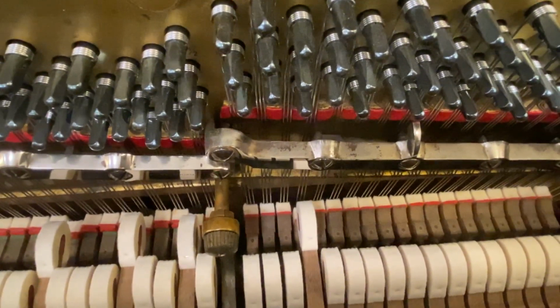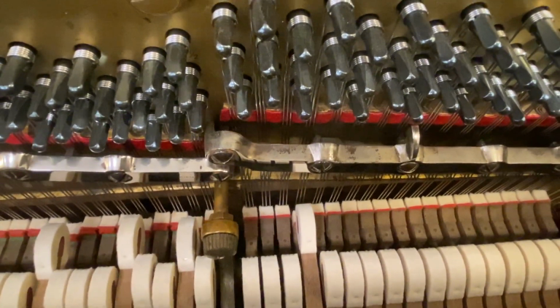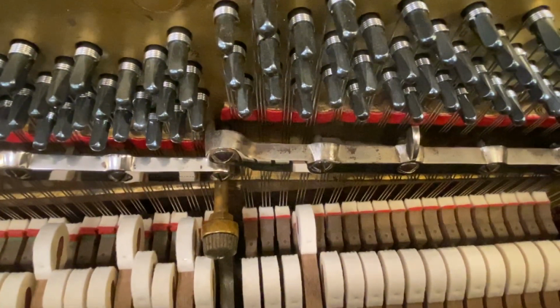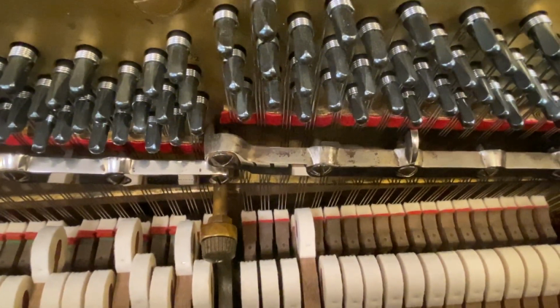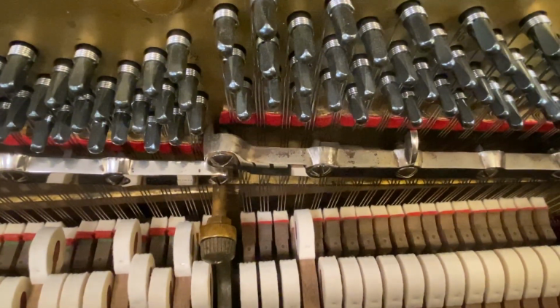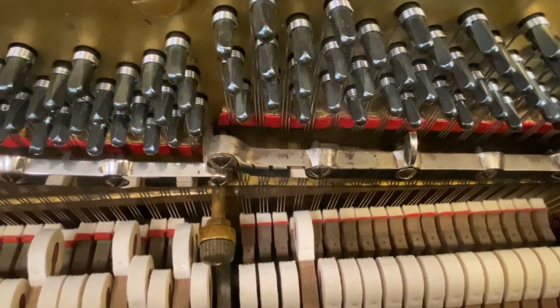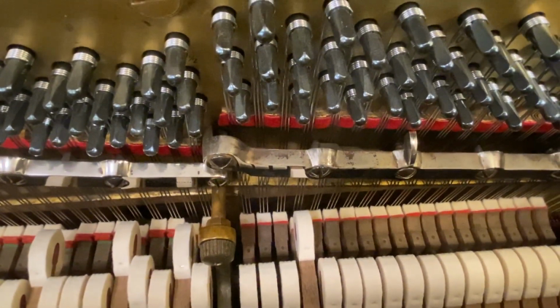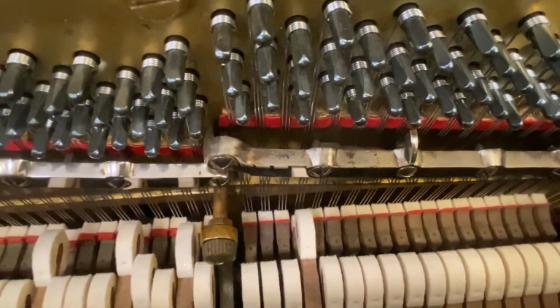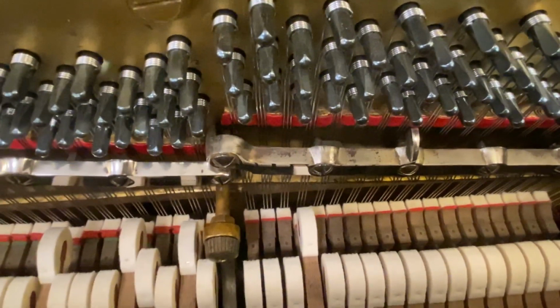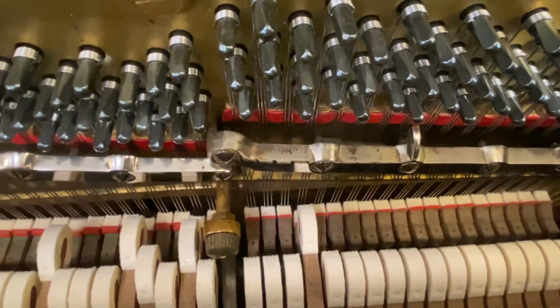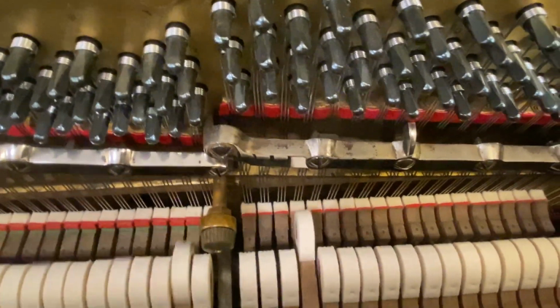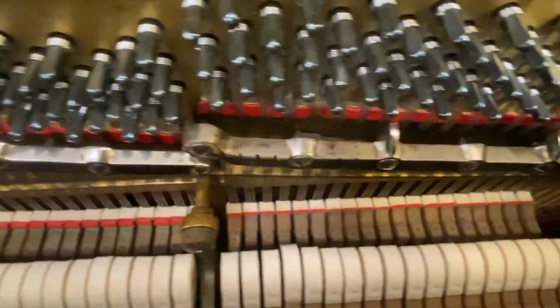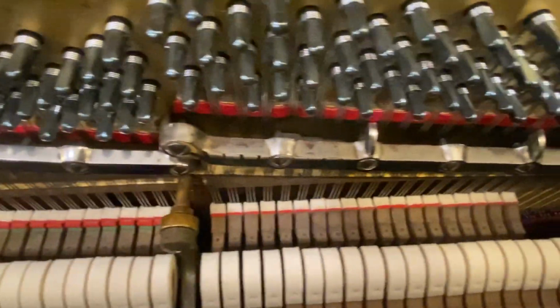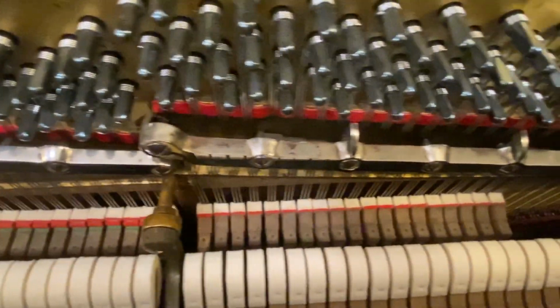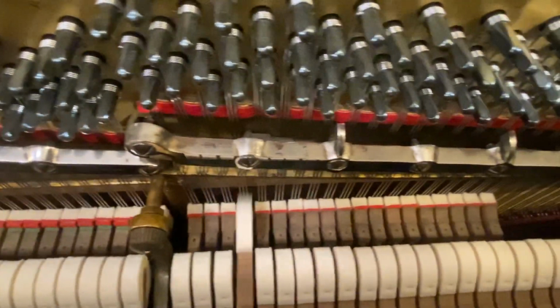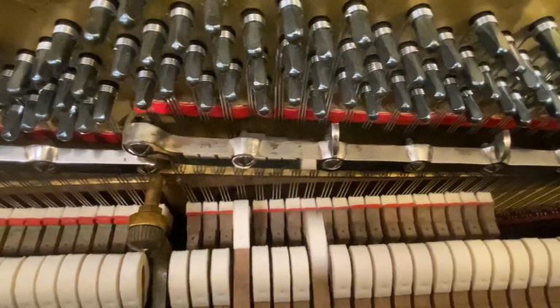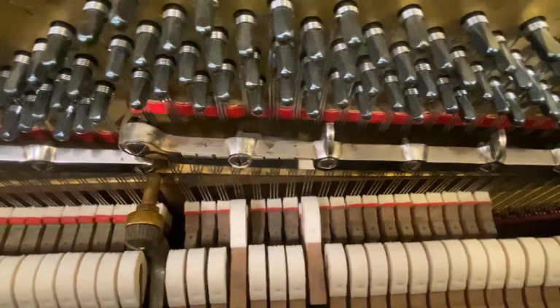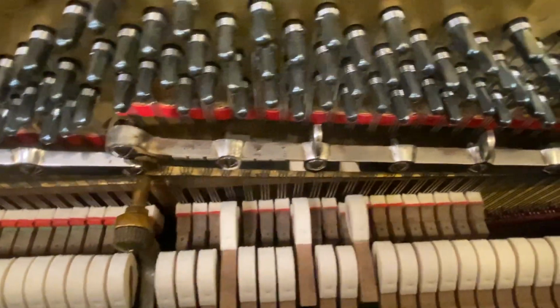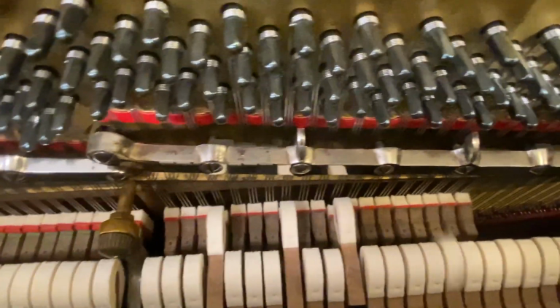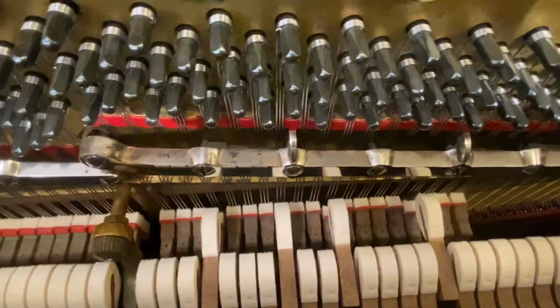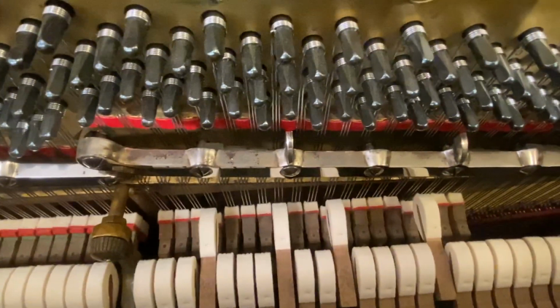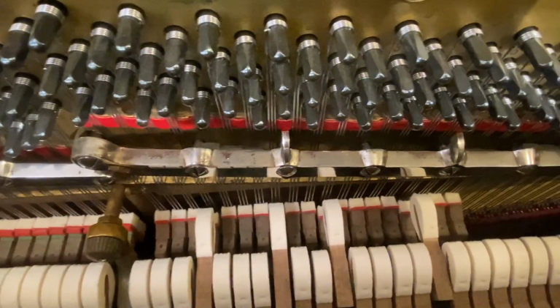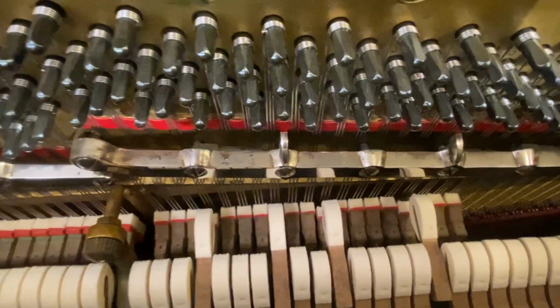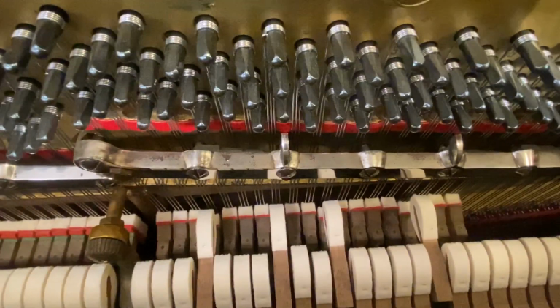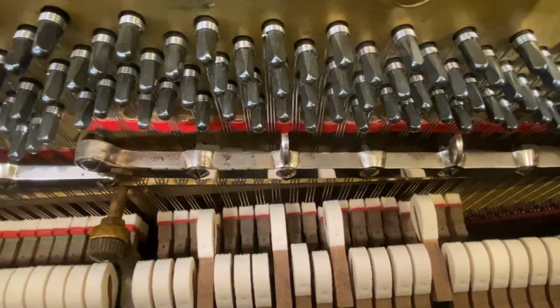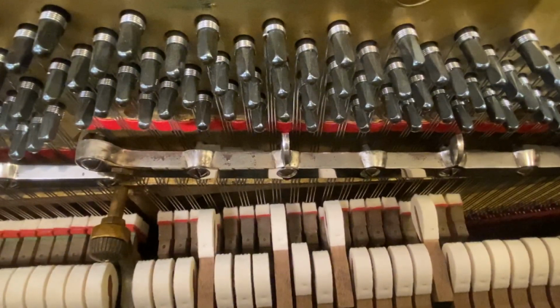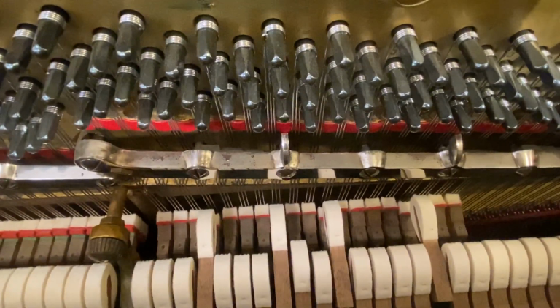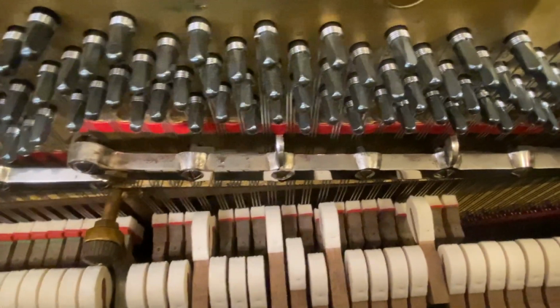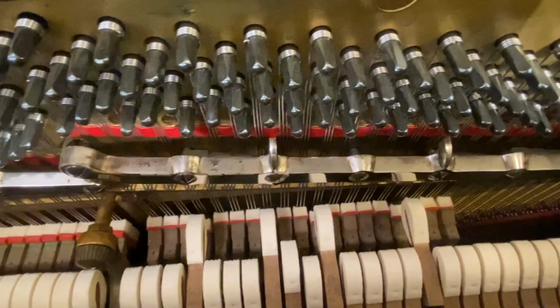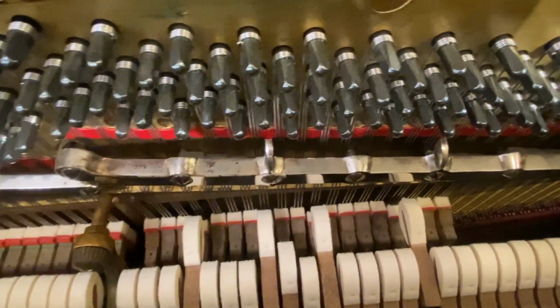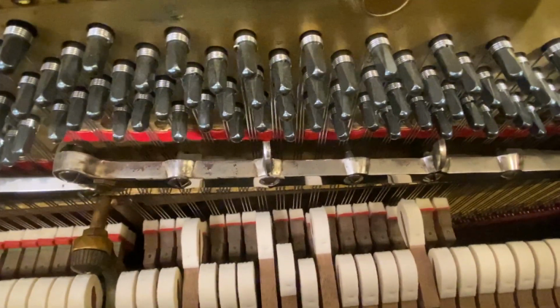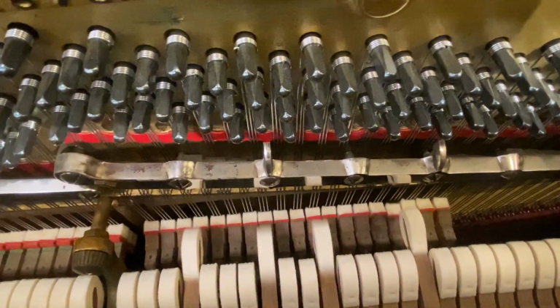What a lovely sustain, even in the upper treble.